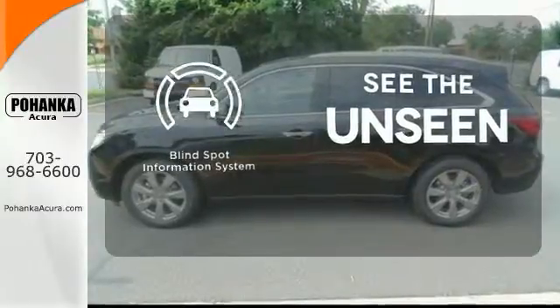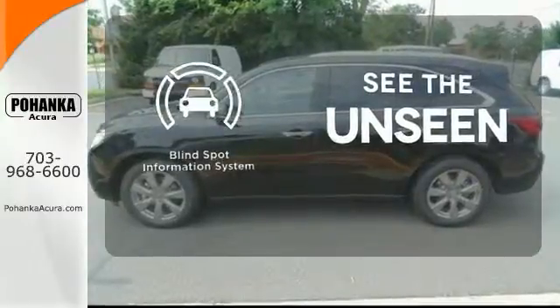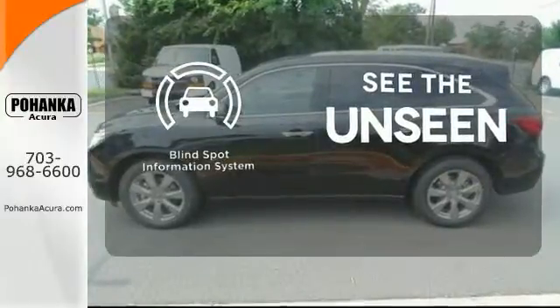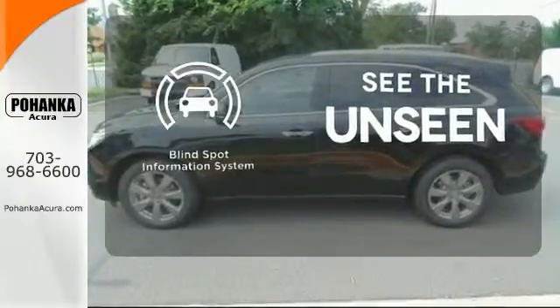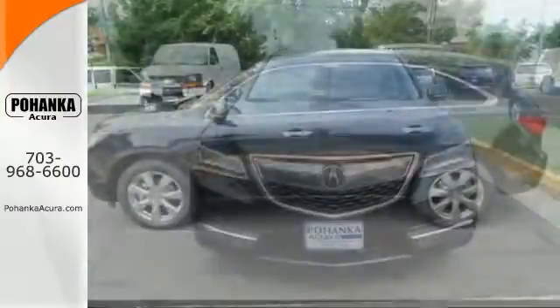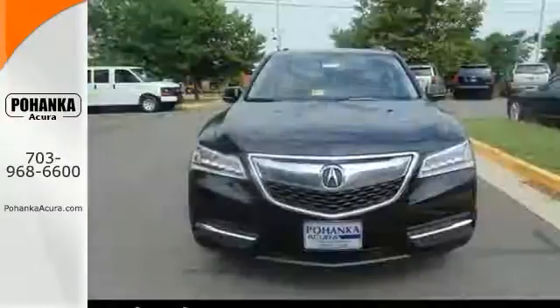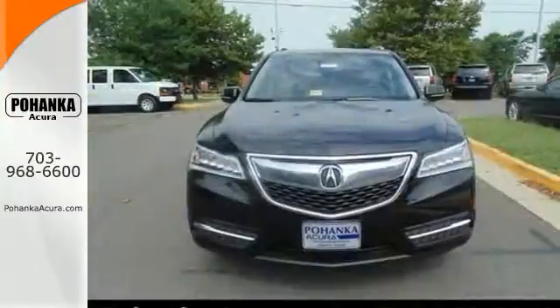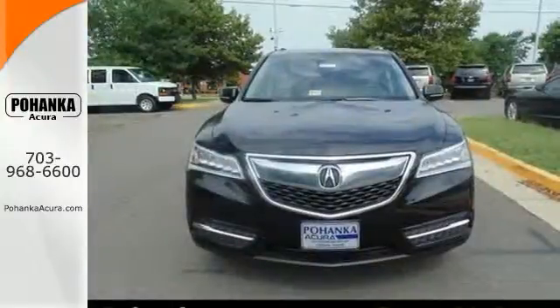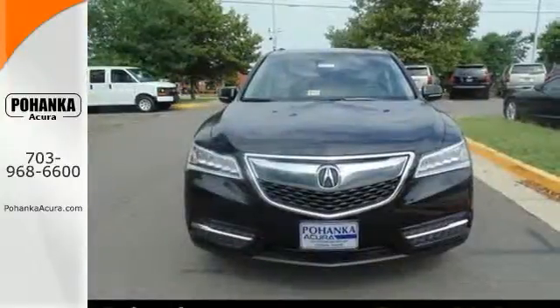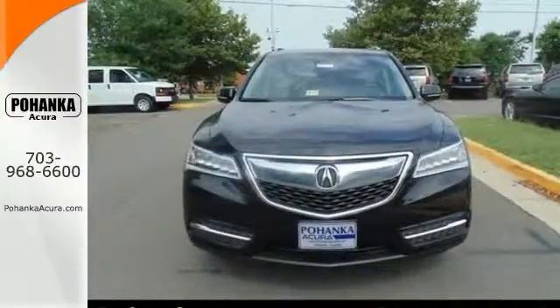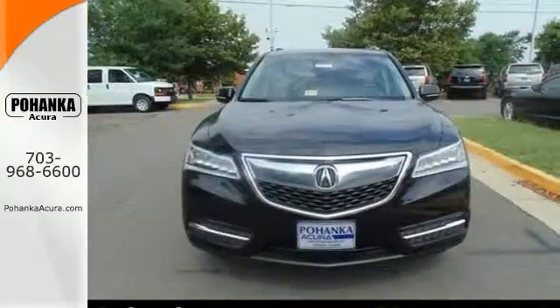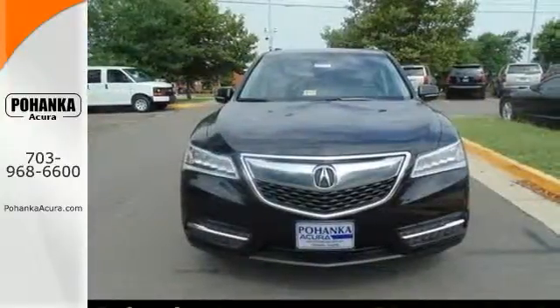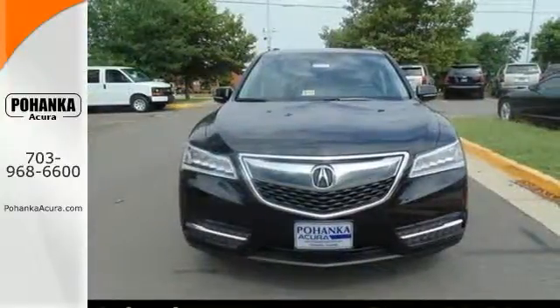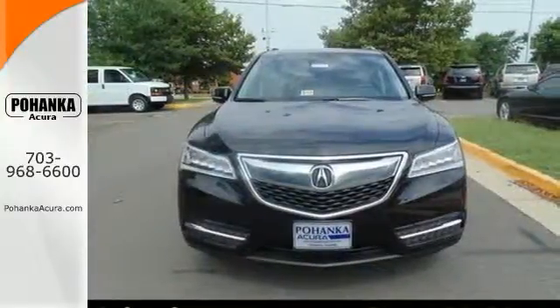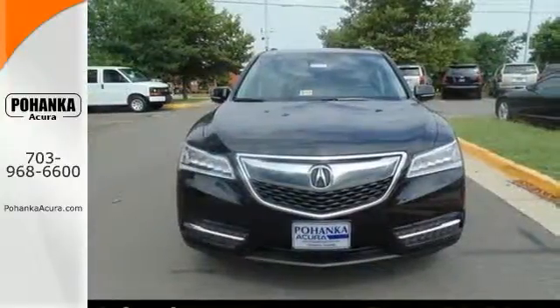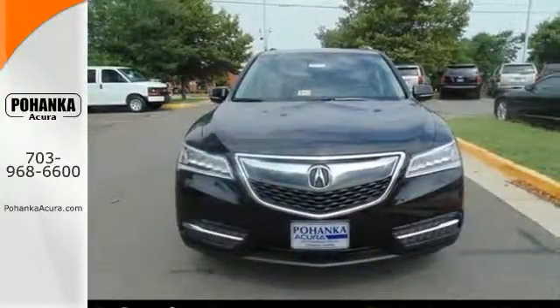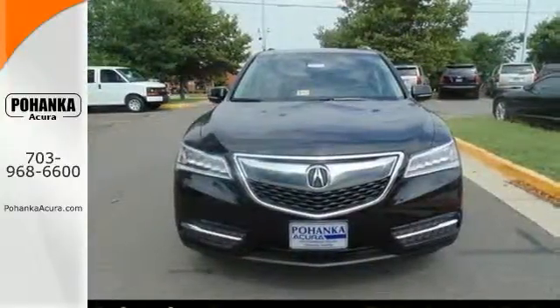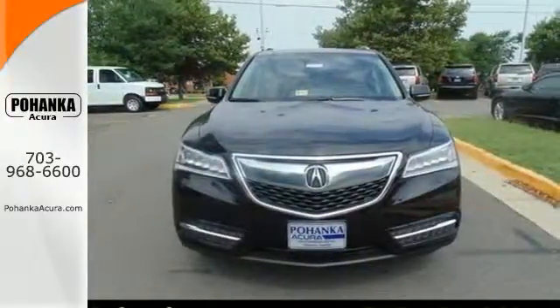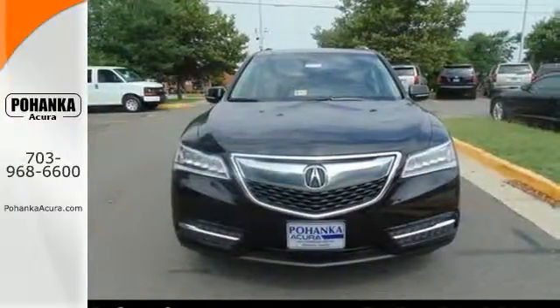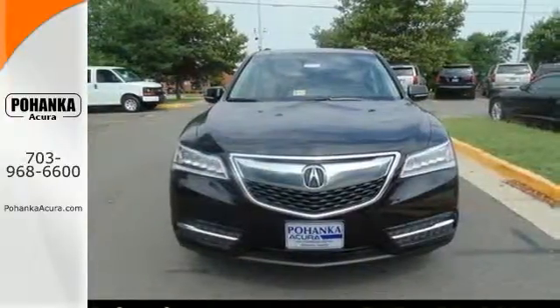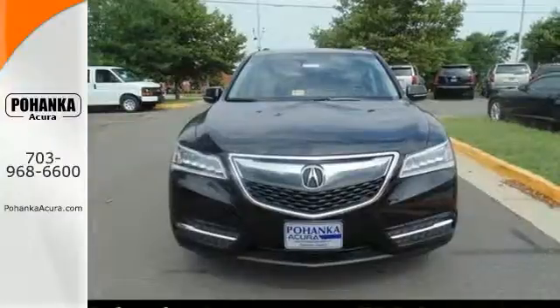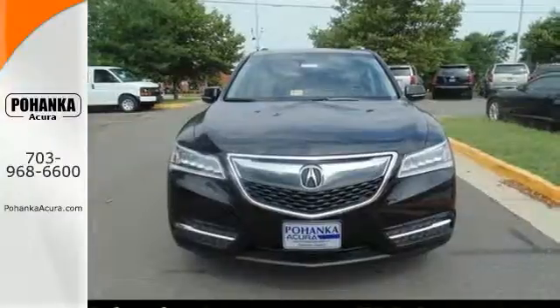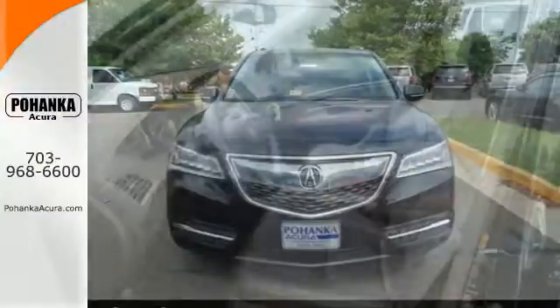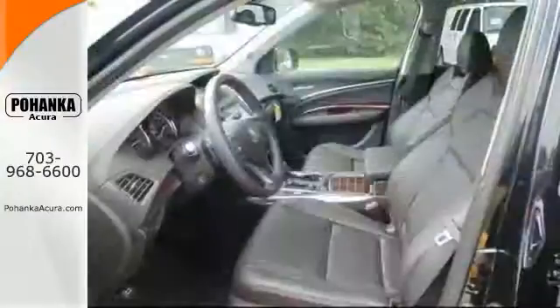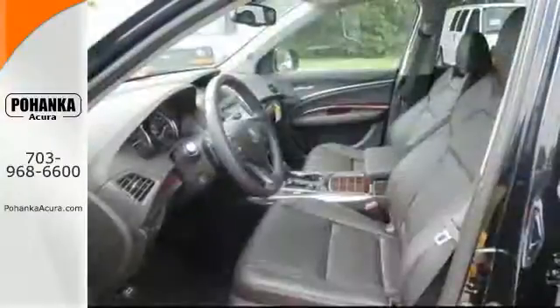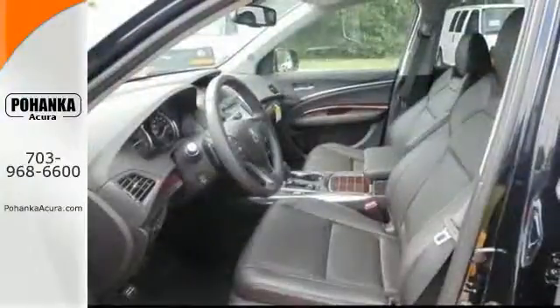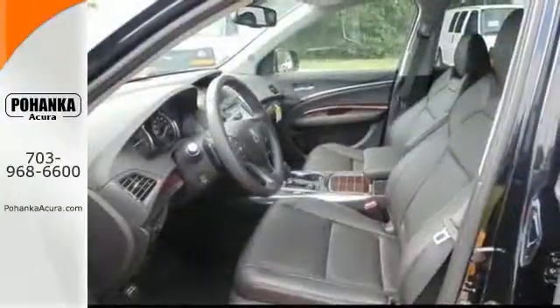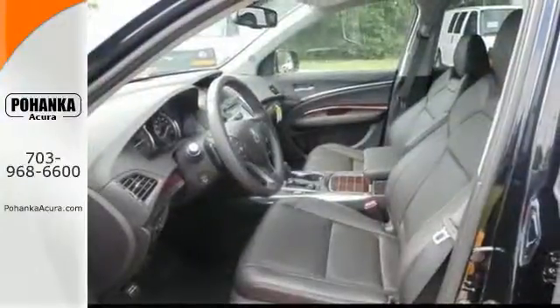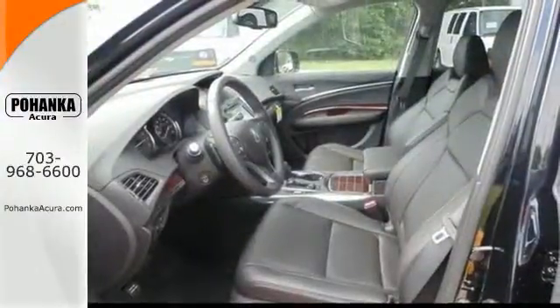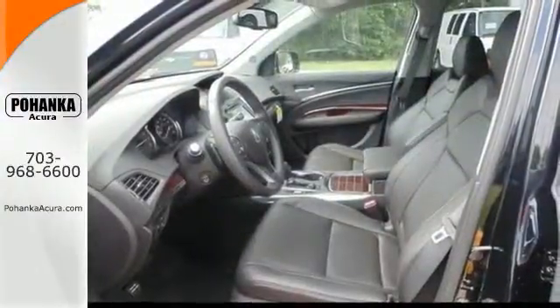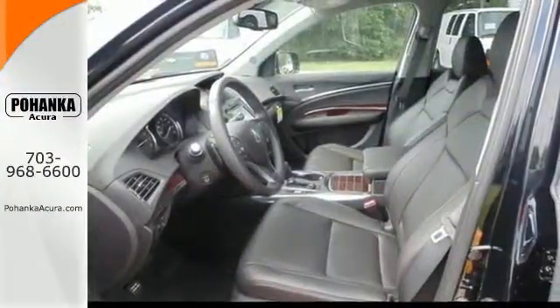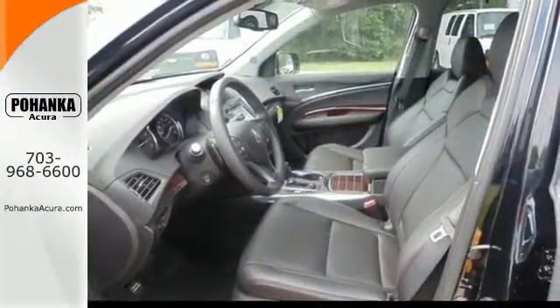Who says luxury and utility can't coincide? This MDX begs to differ. Come in for a test drive today.